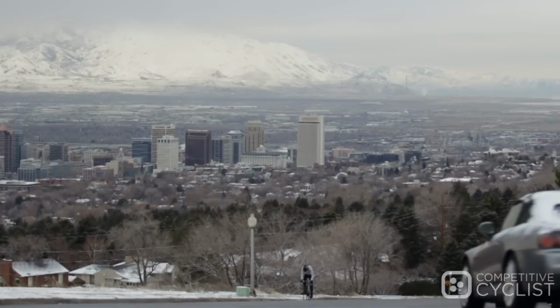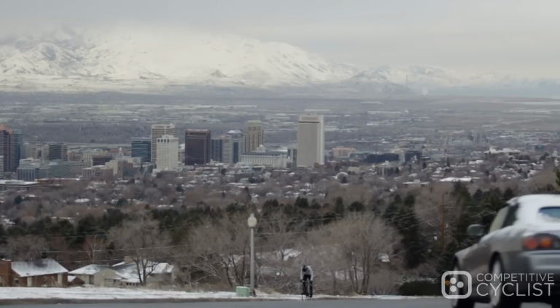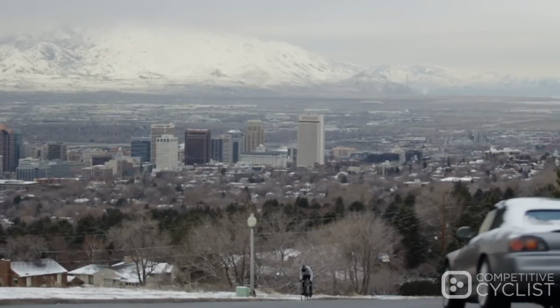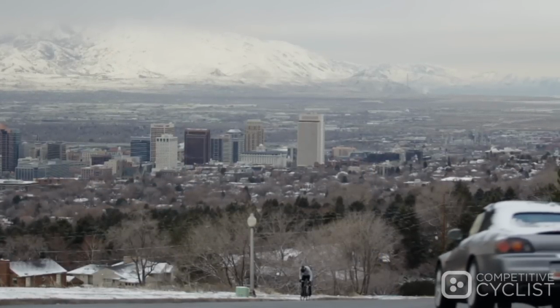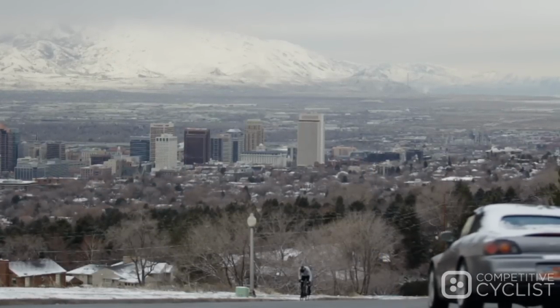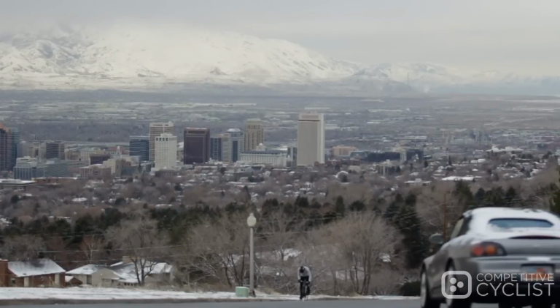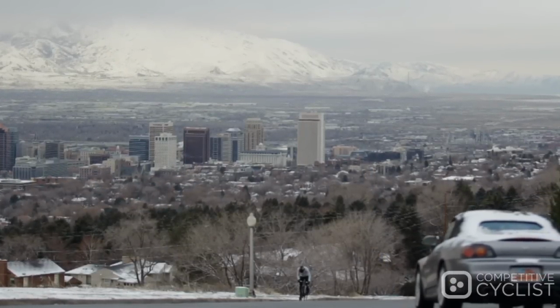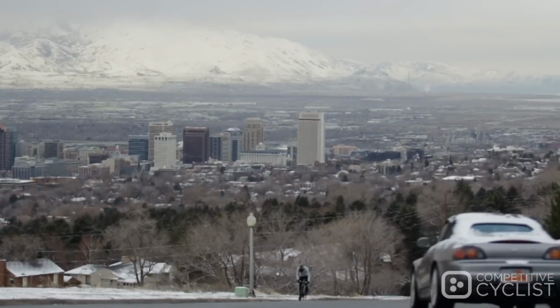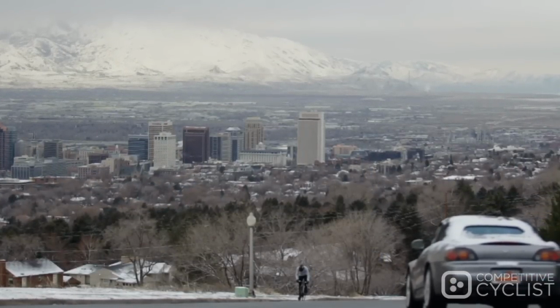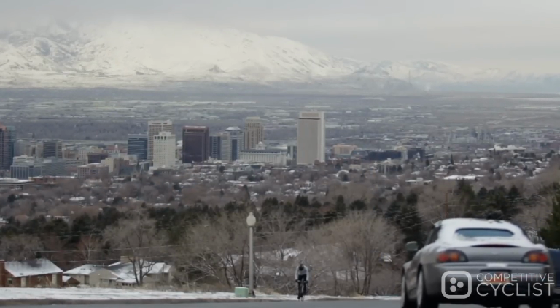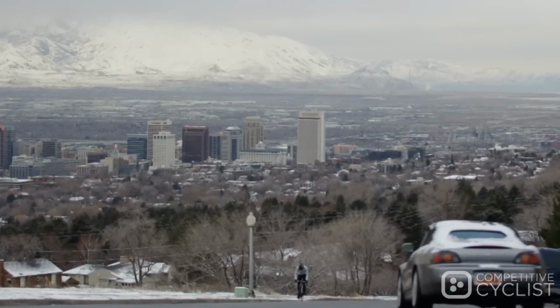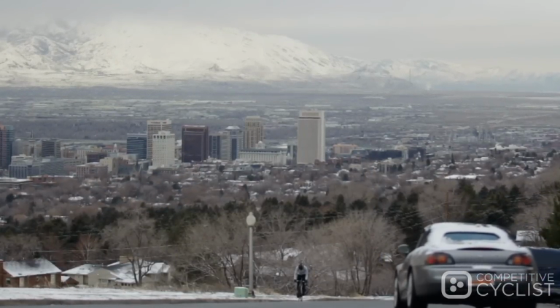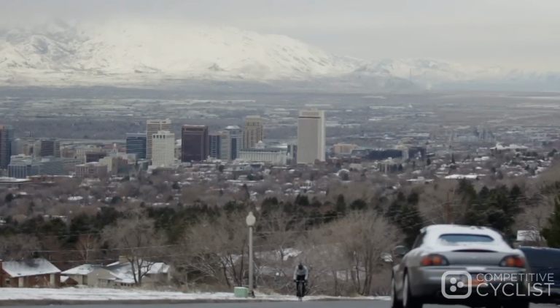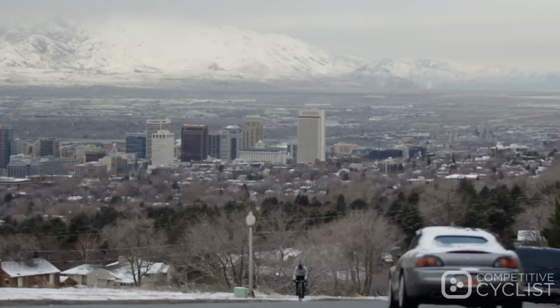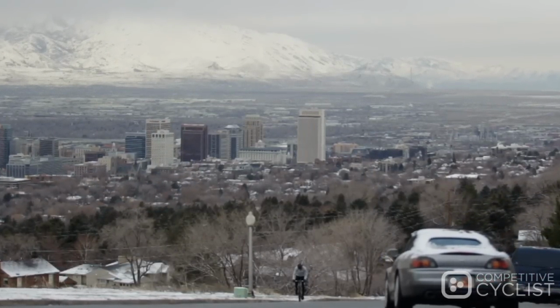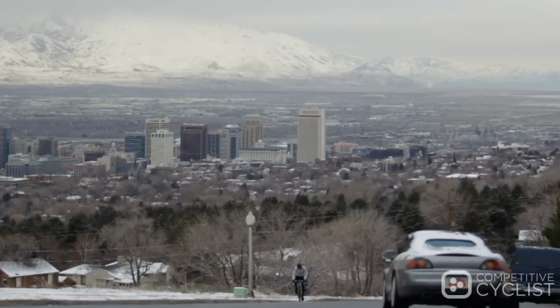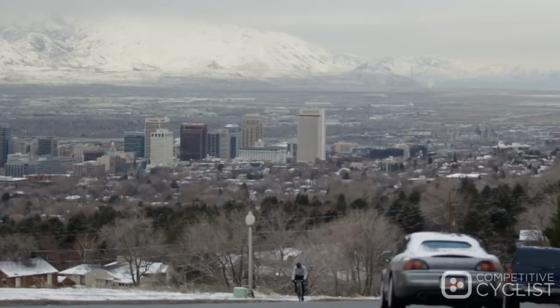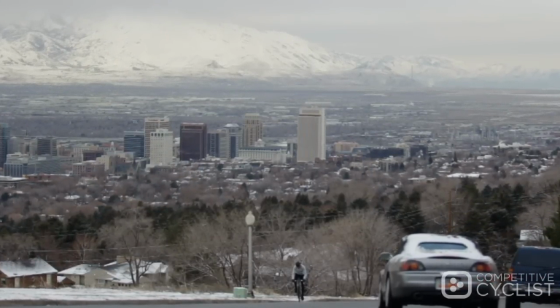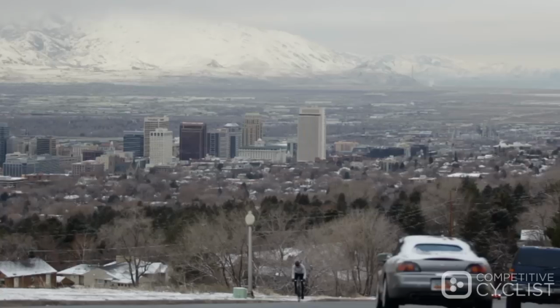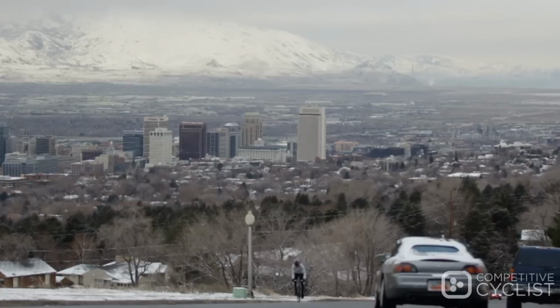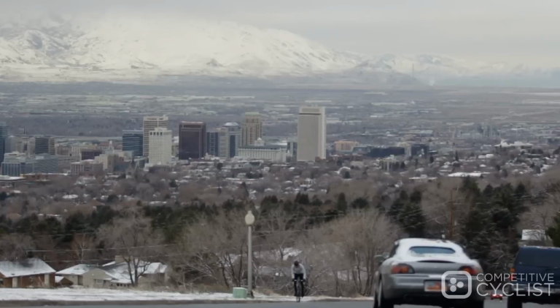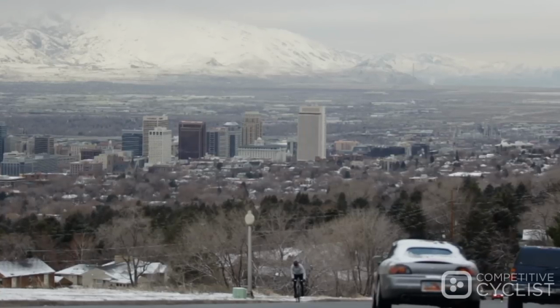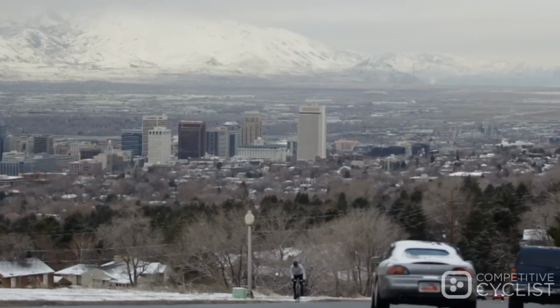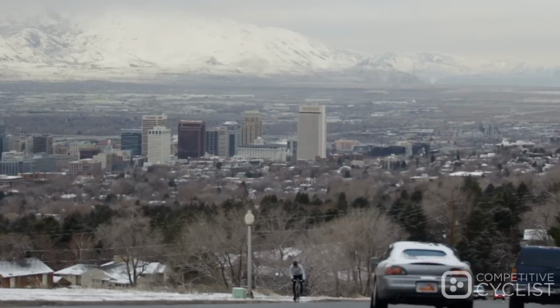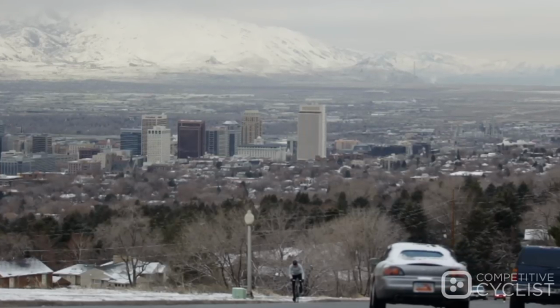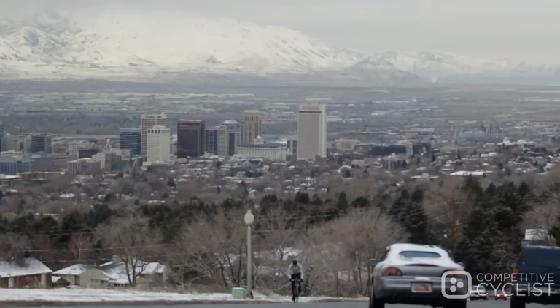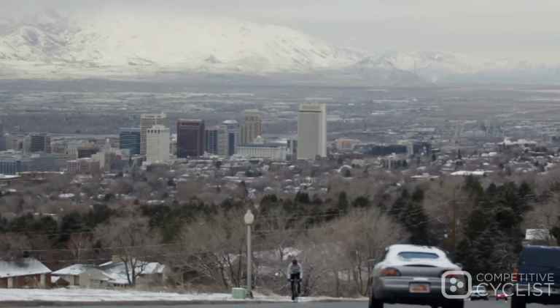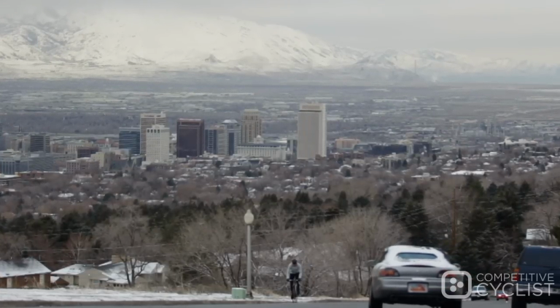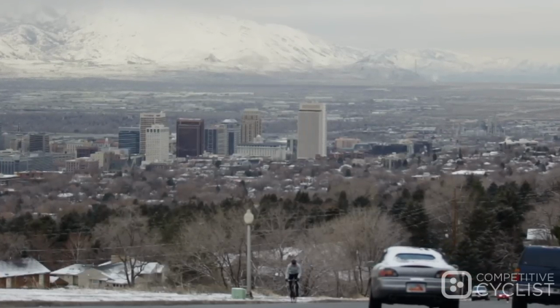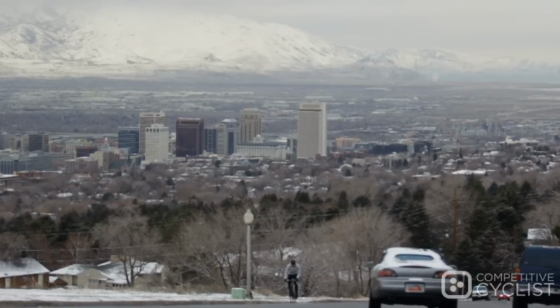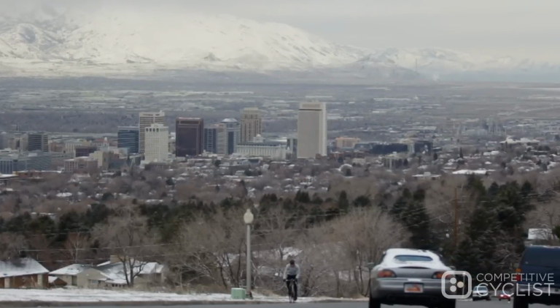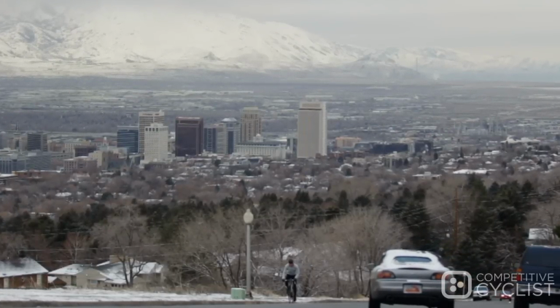I've long been in love with the spectacular terrain here in the Wasatch, and for me, the 202 is the perfect wheel.